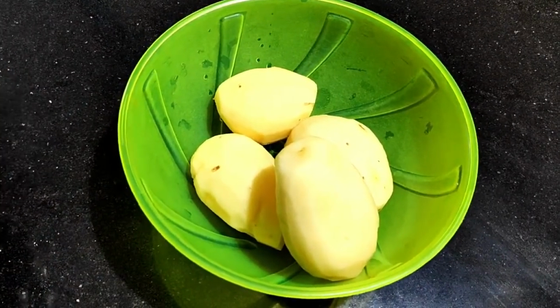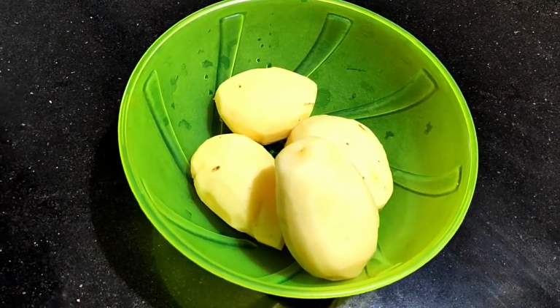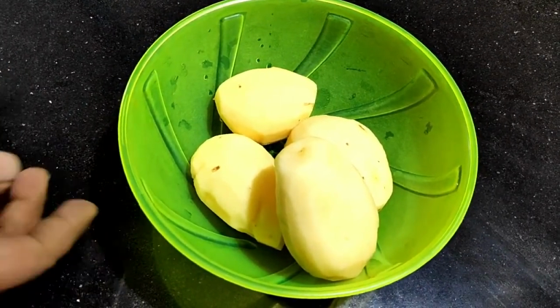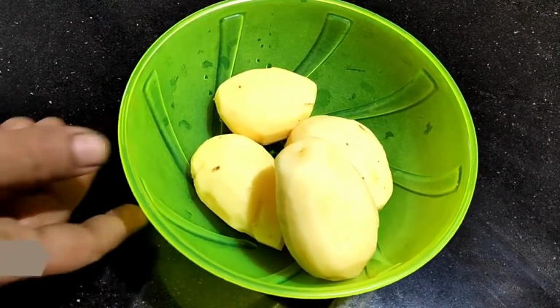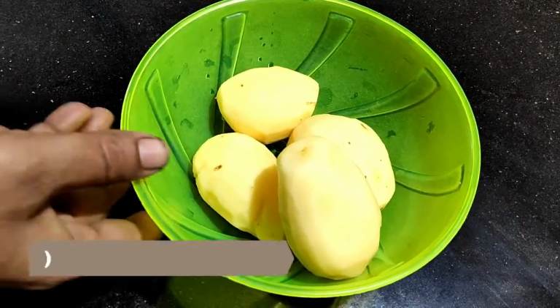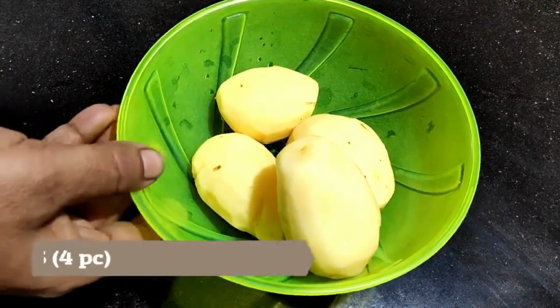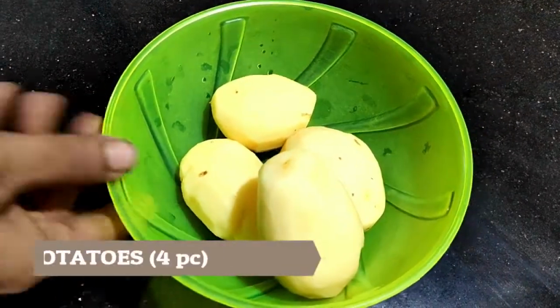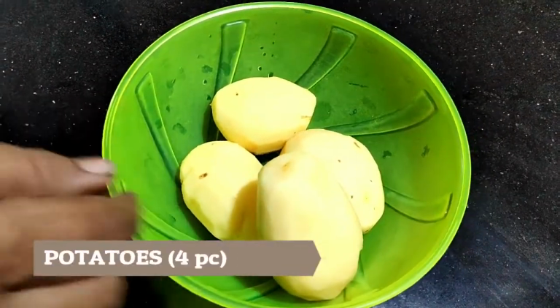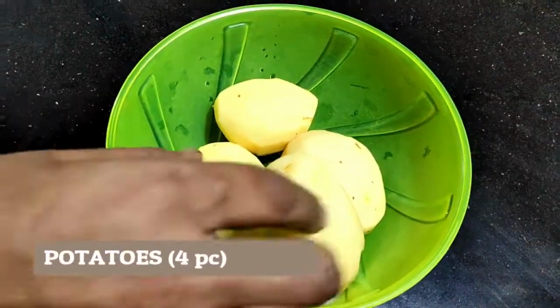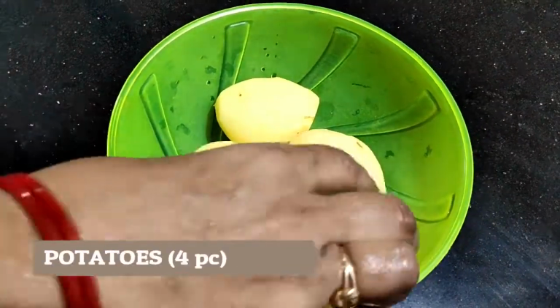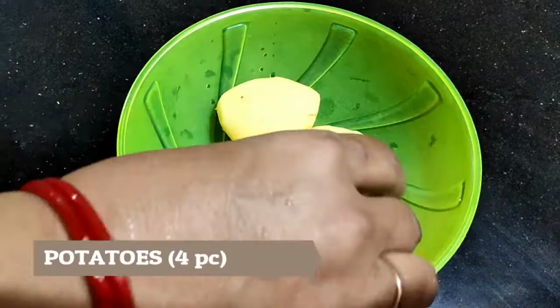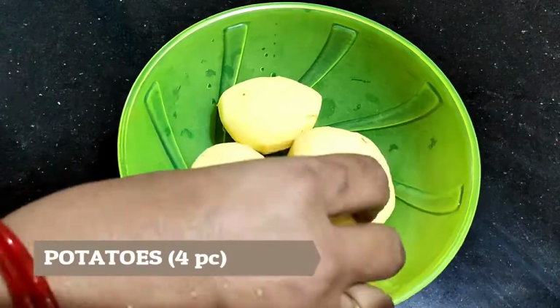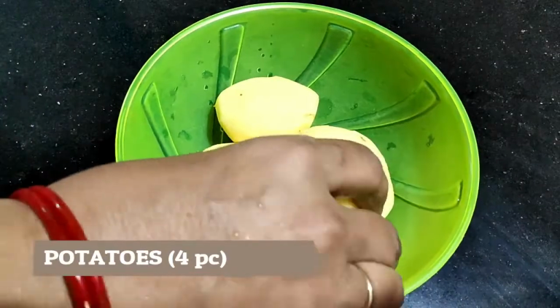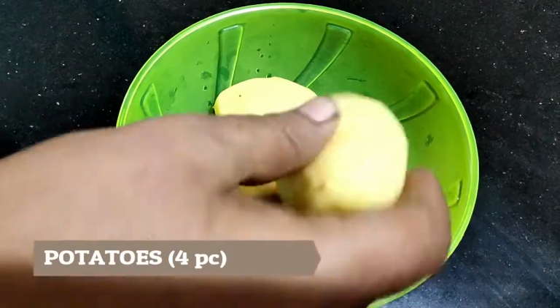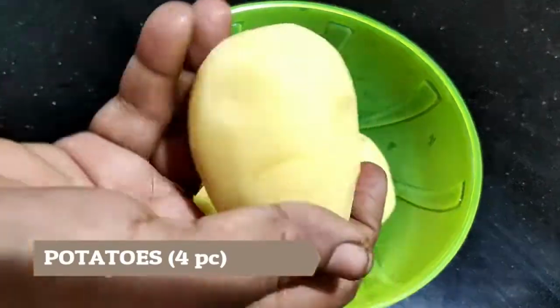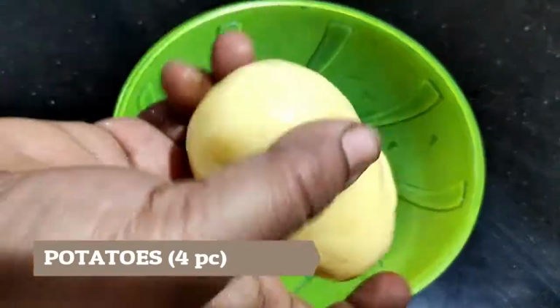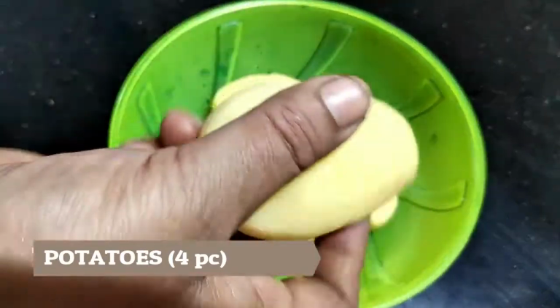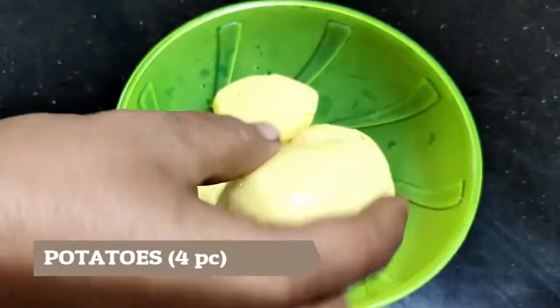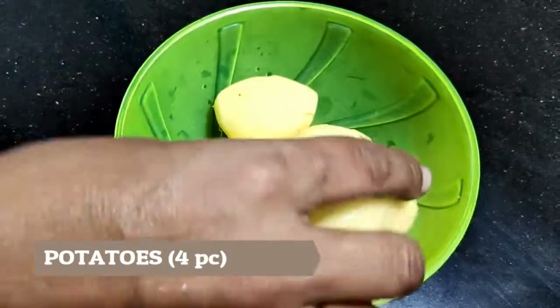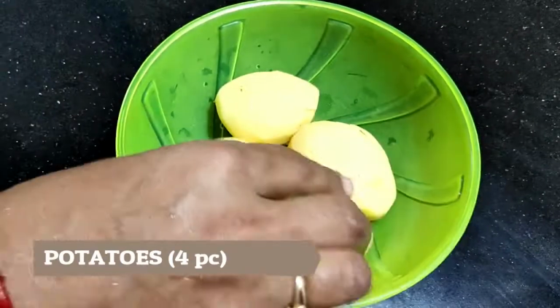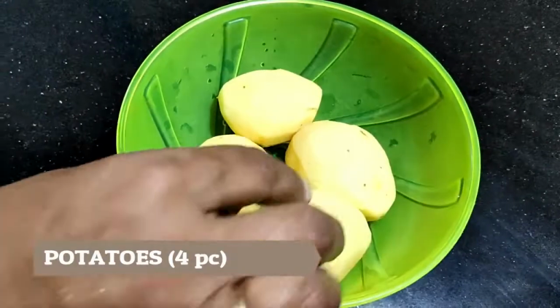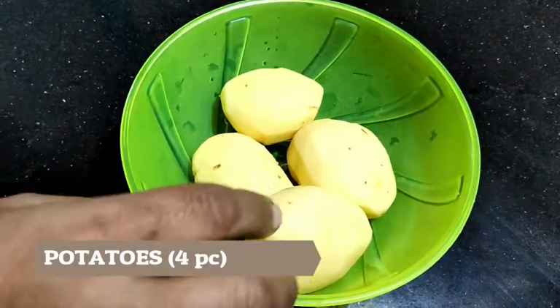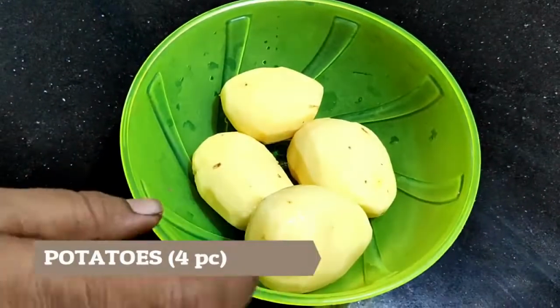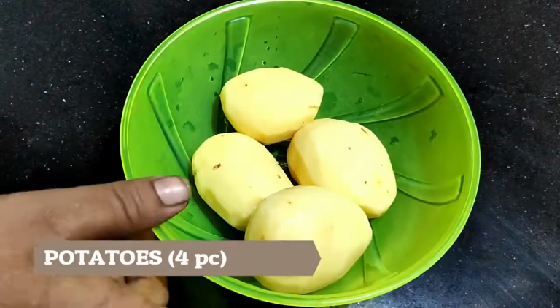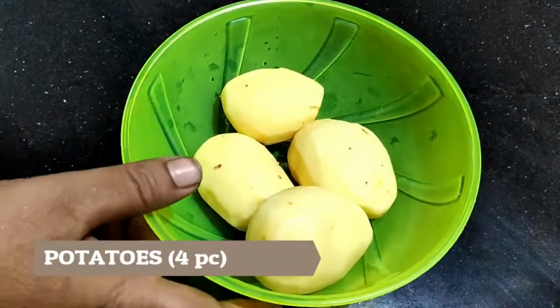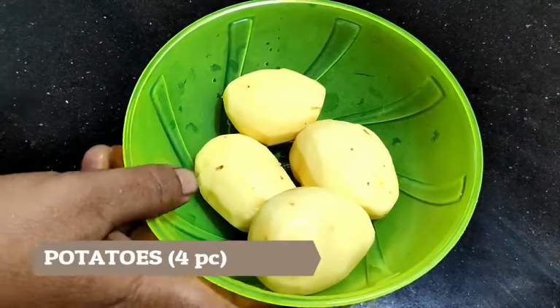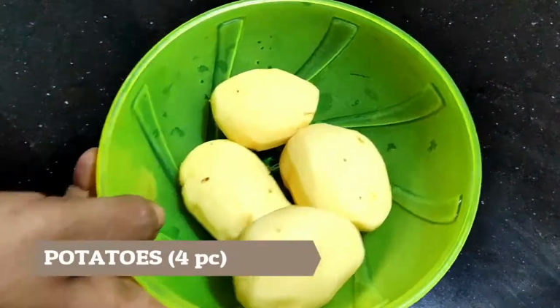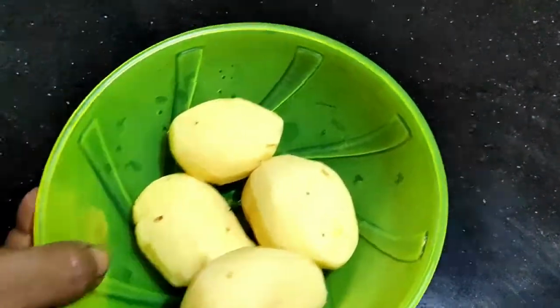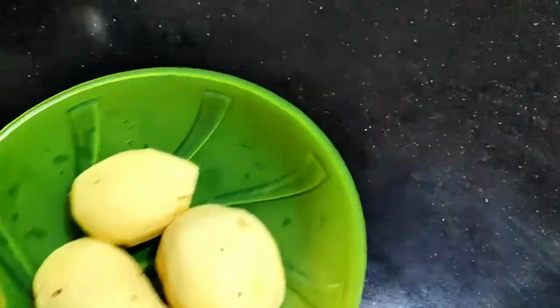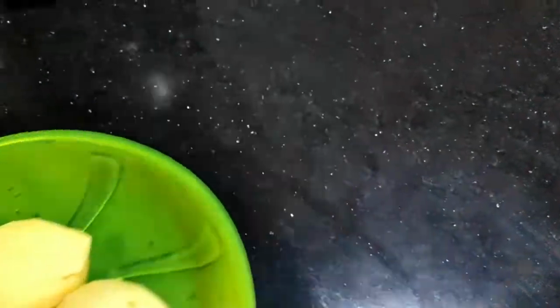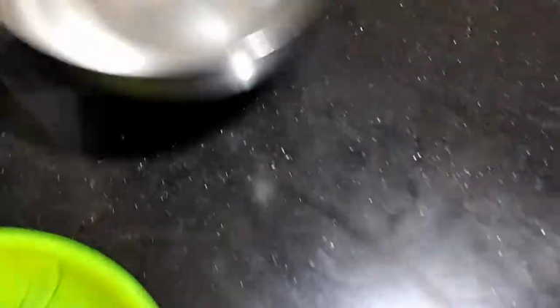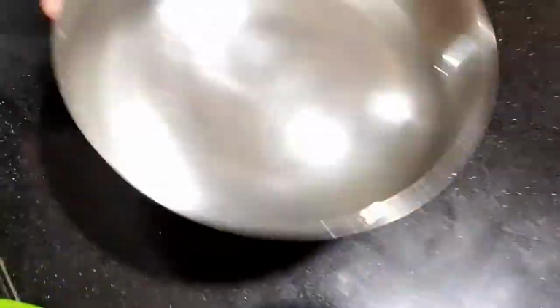First, we have cleaned the rice. We will bake the rice after cleaning.